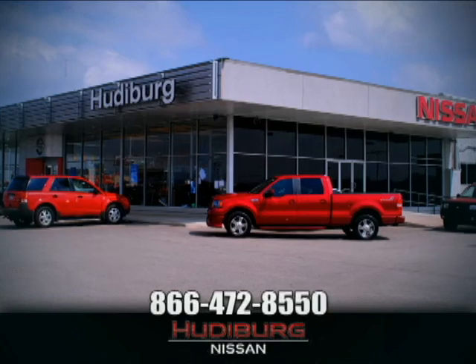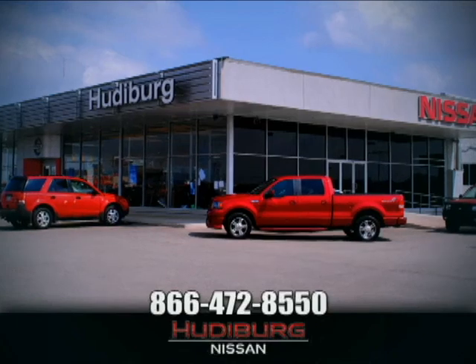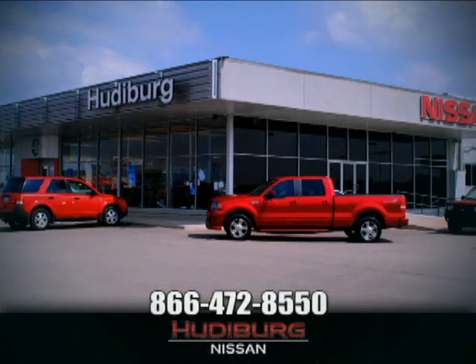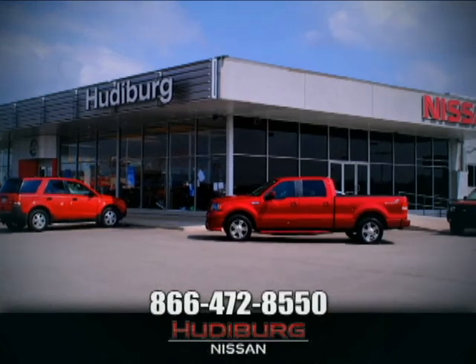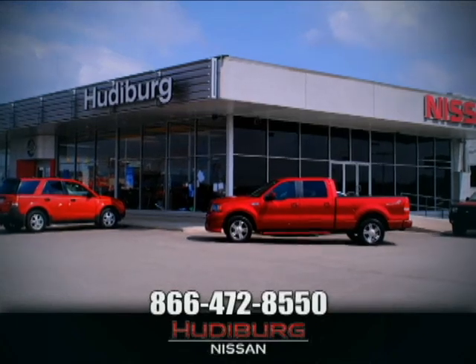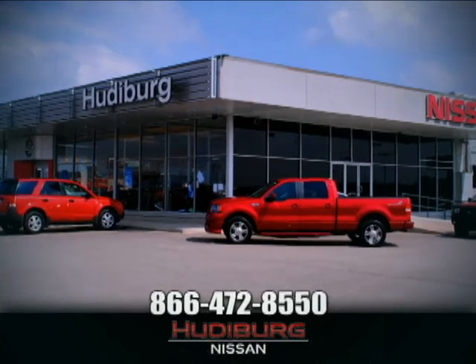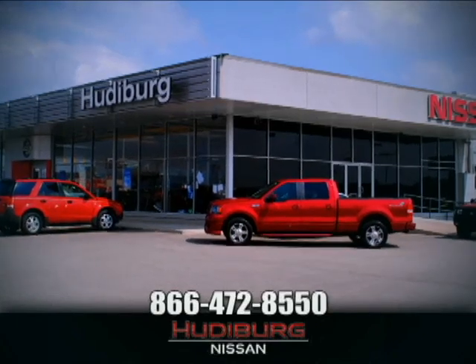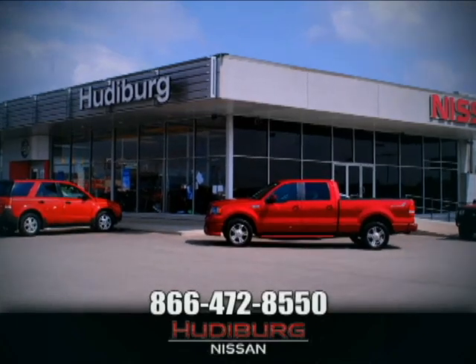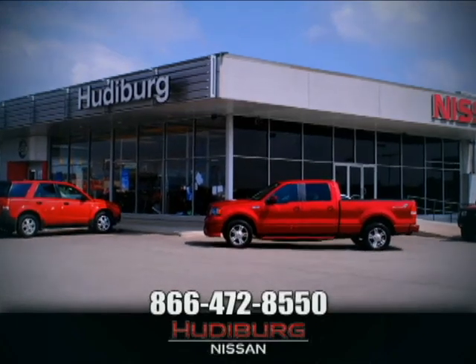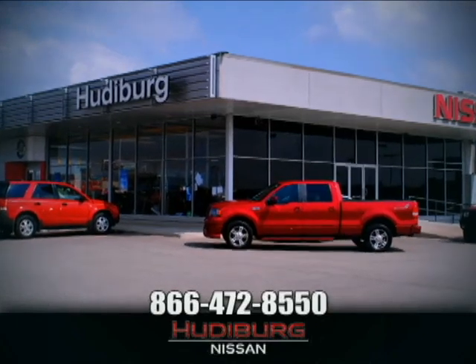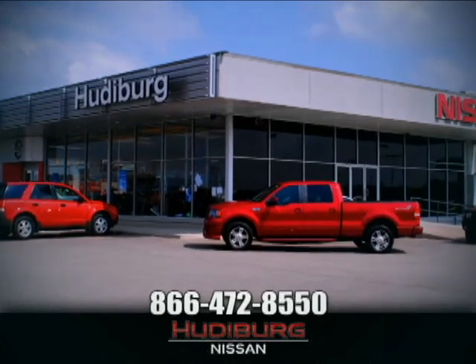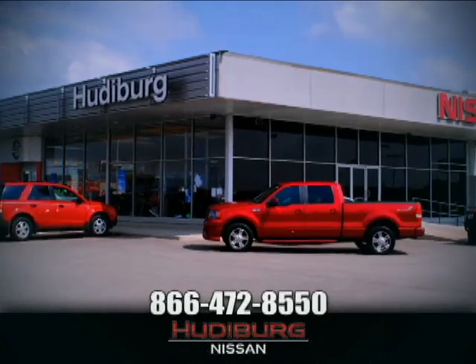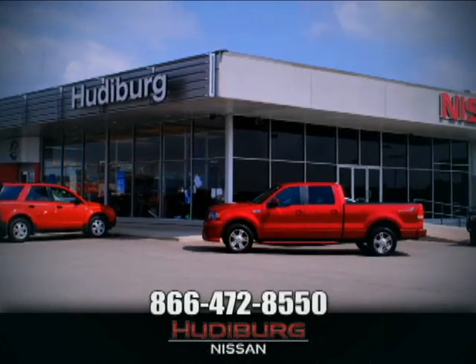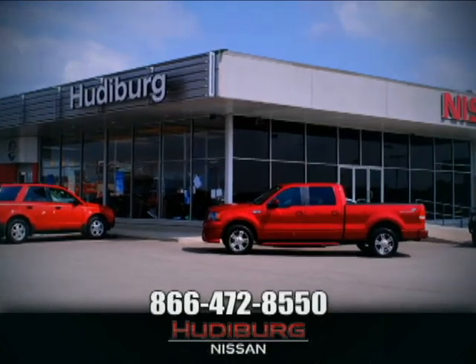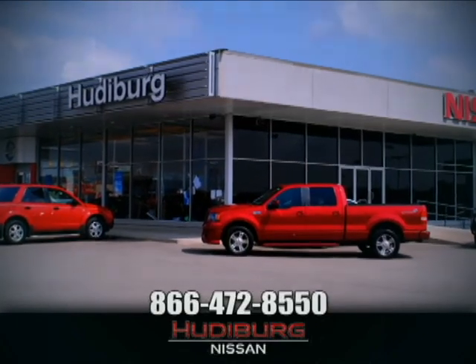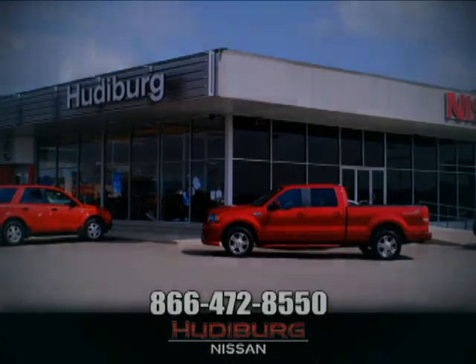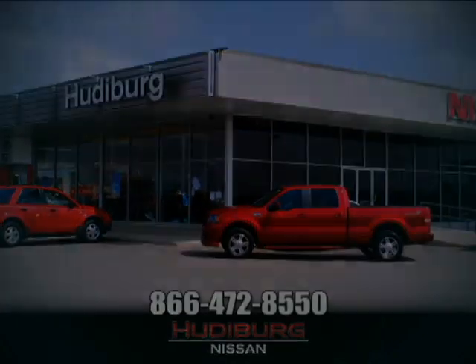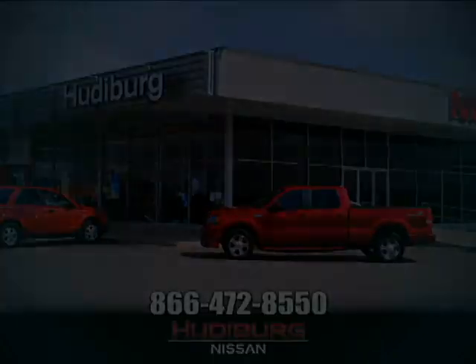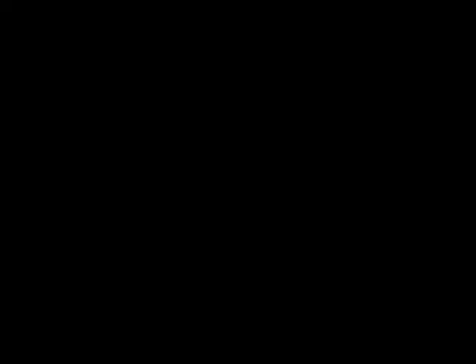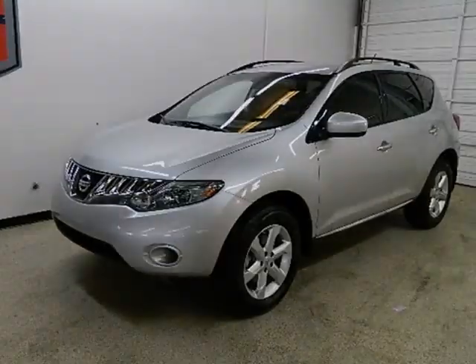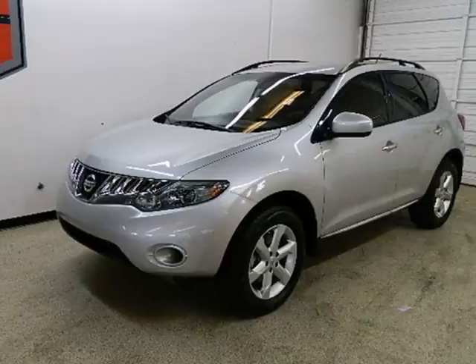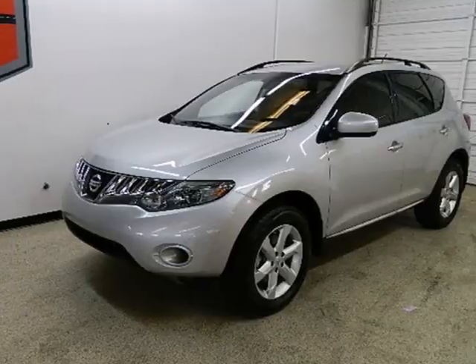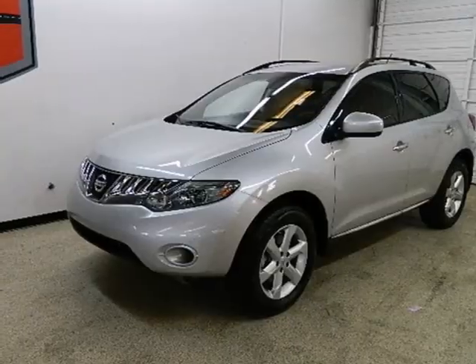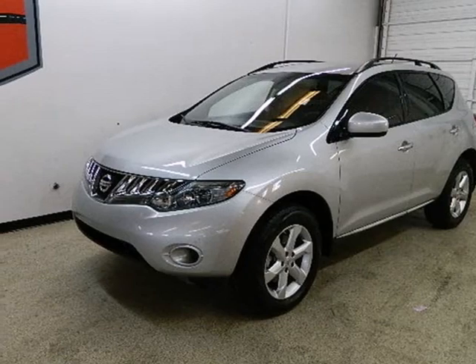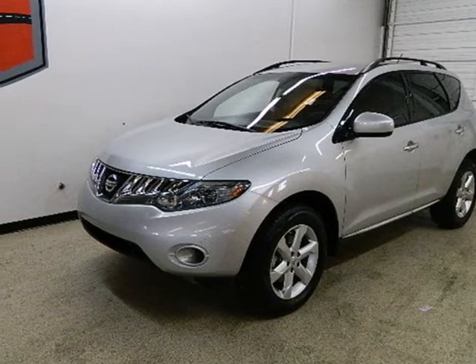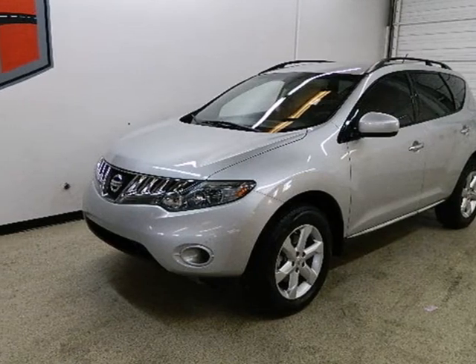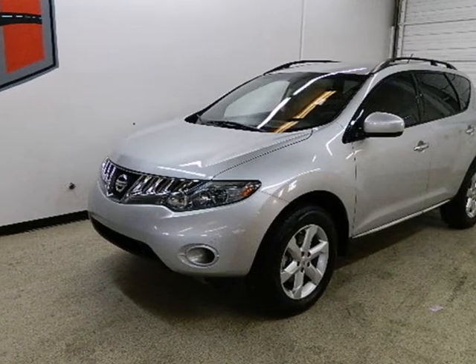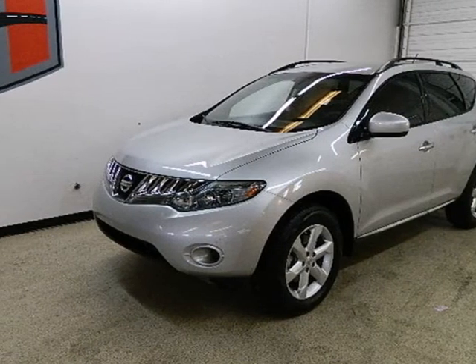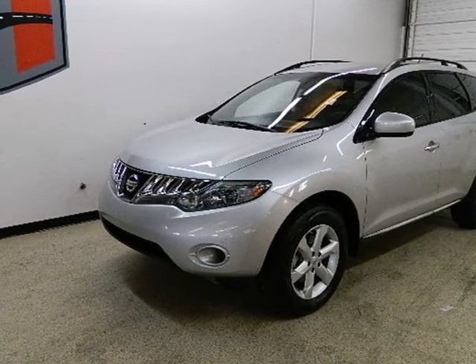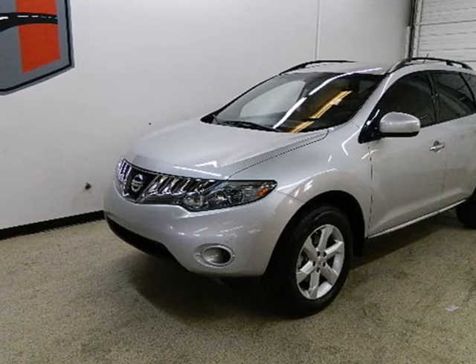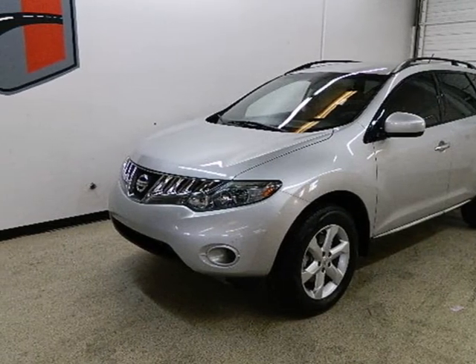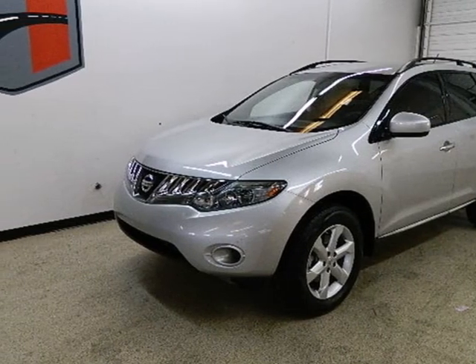At Hudeburg Nissan, we'll give you more. It's a 2009 Nissan Murano.